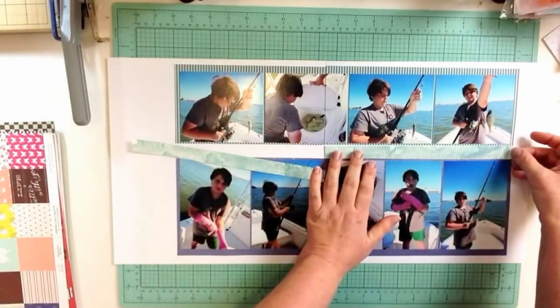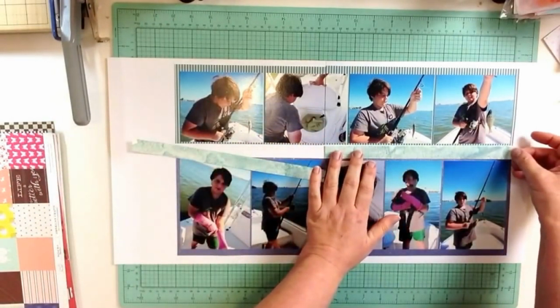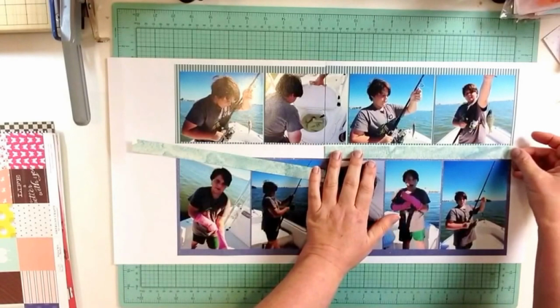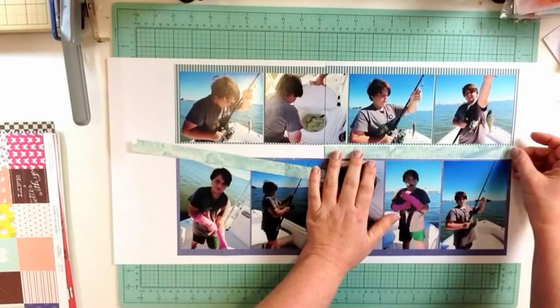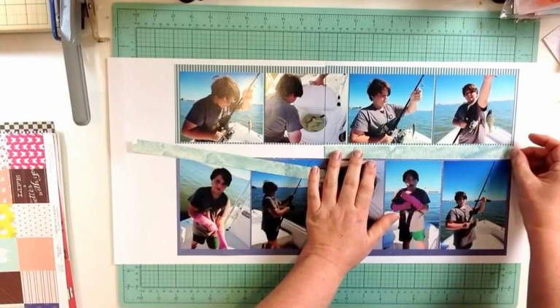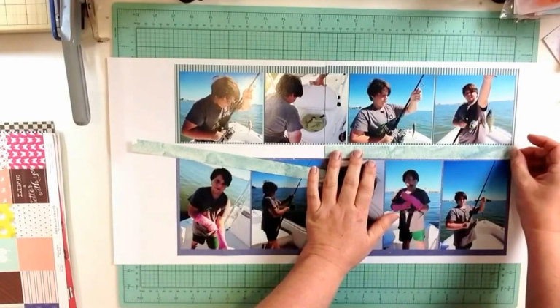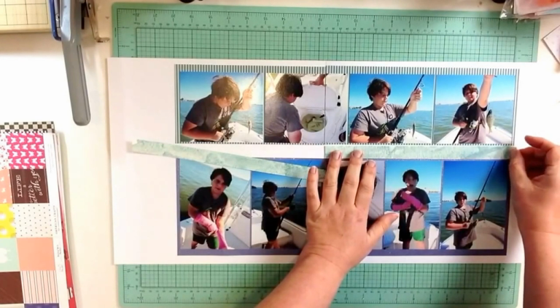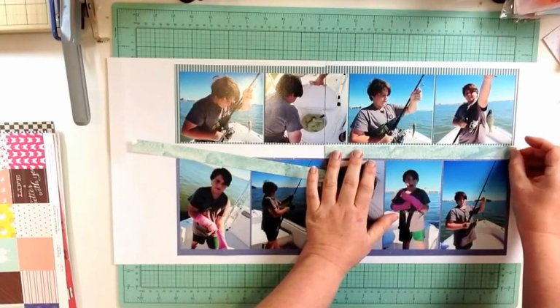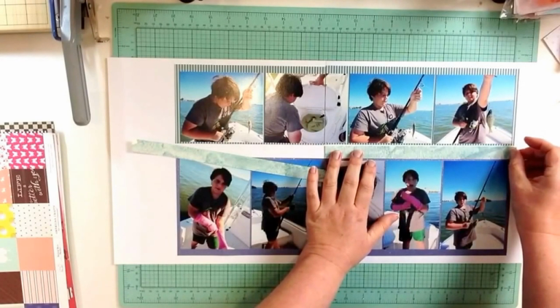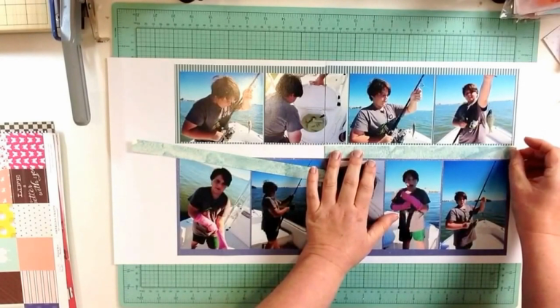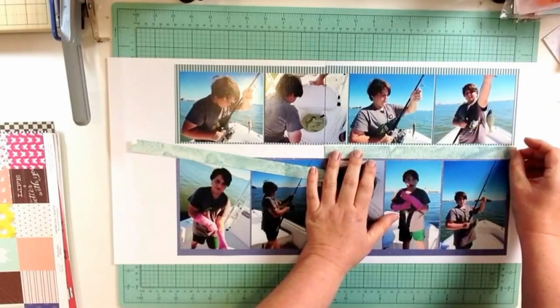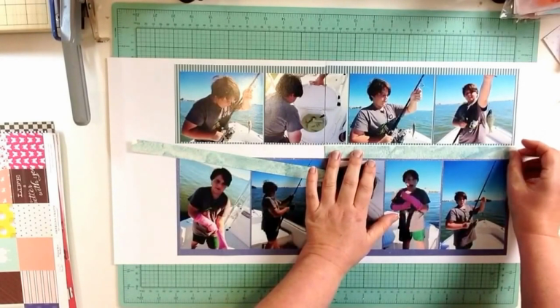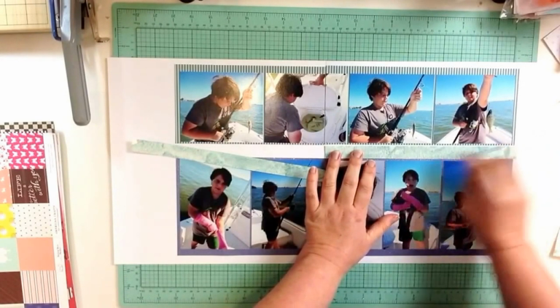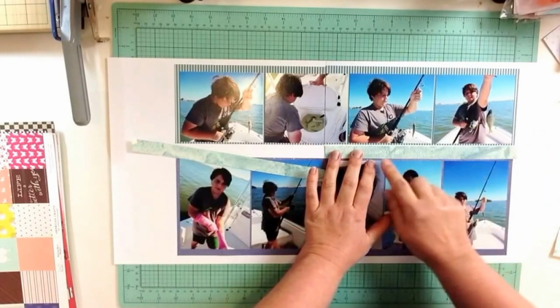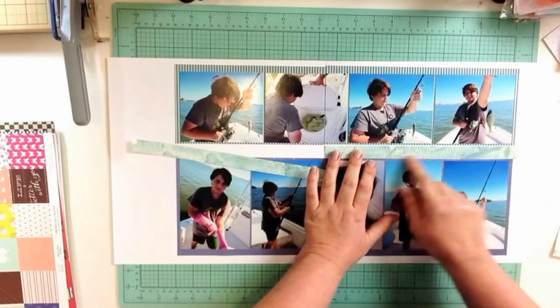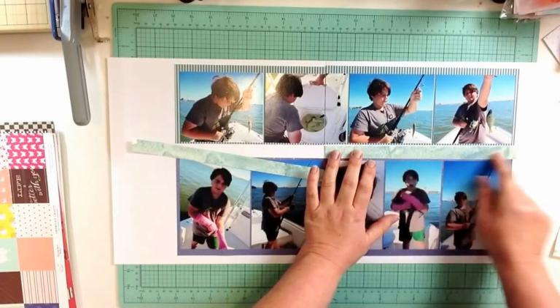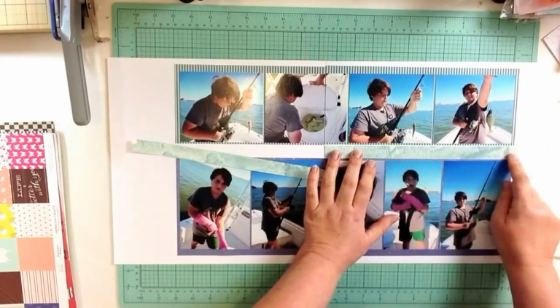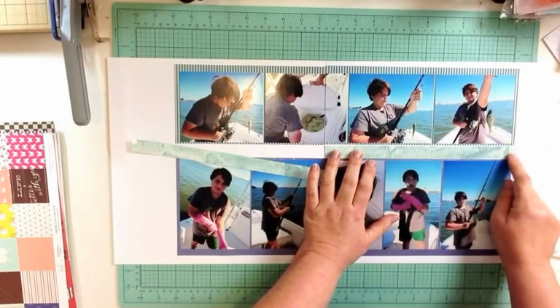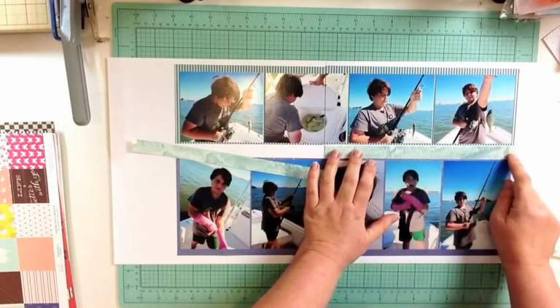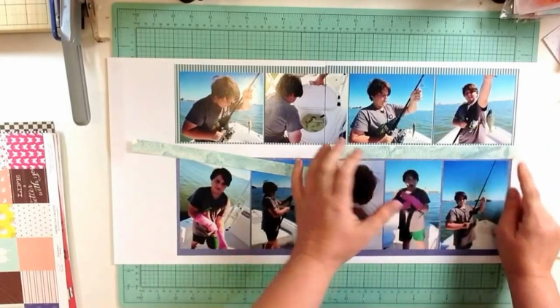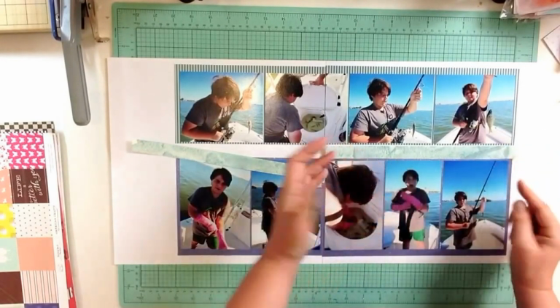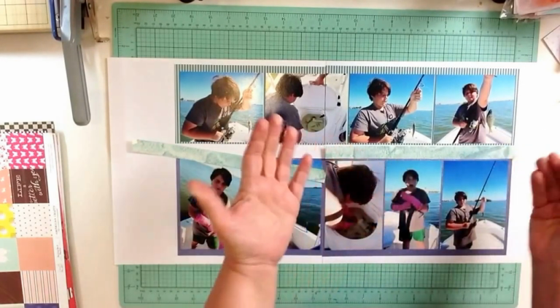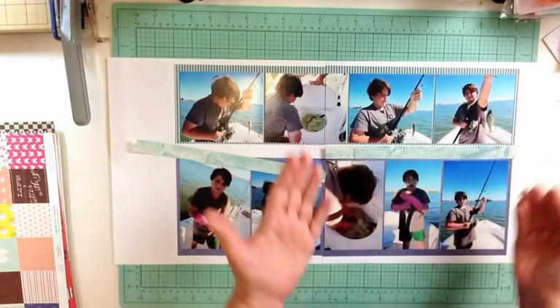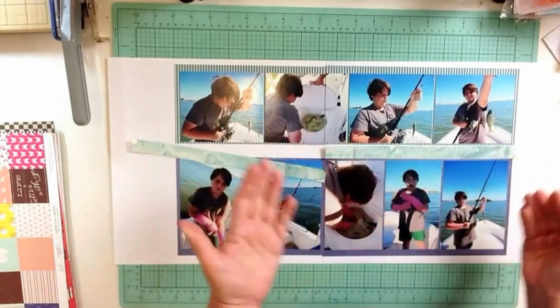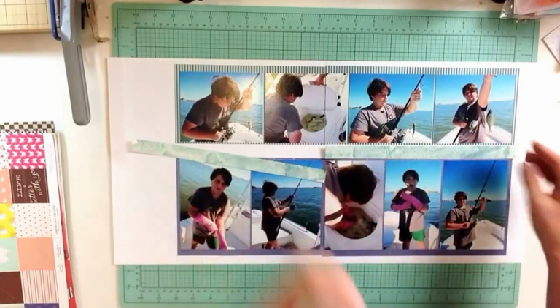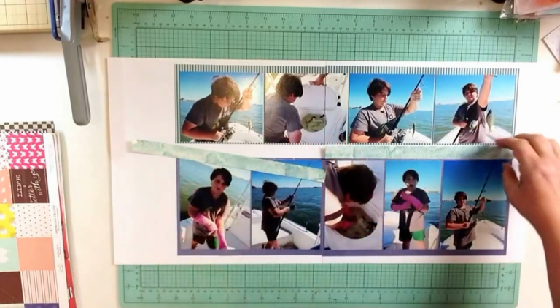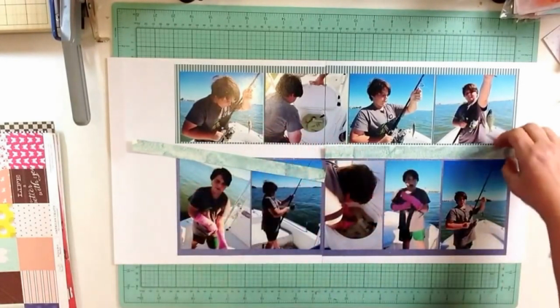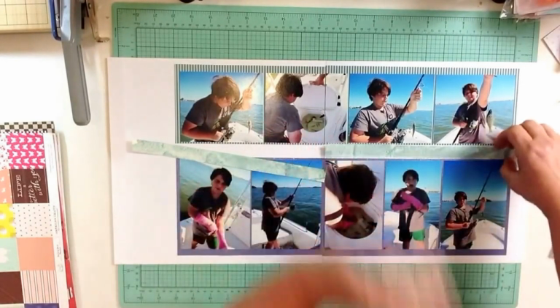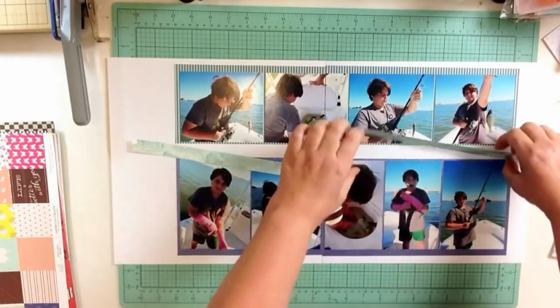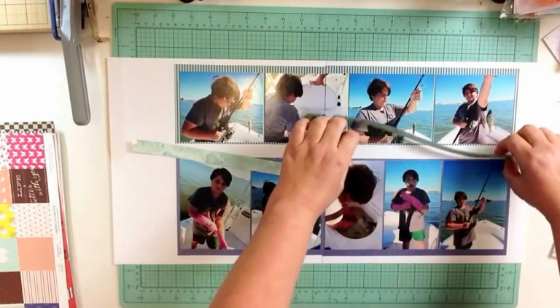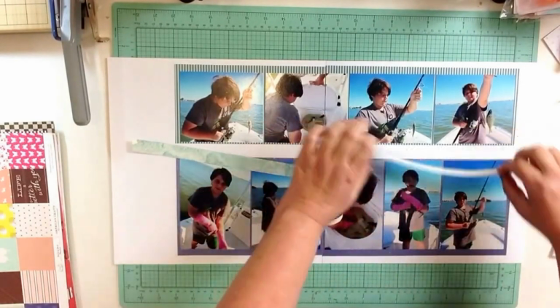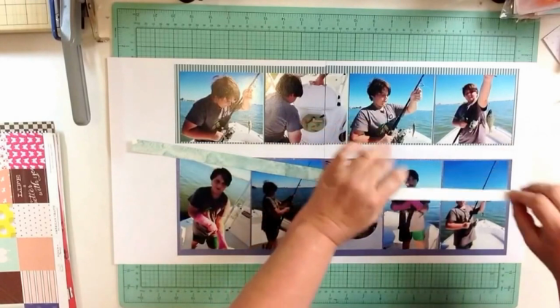I think what I'm going to do is just adhere this part first and then butt the other ones up to it.